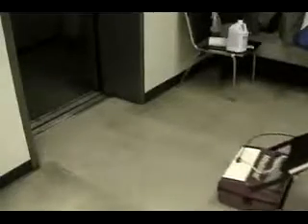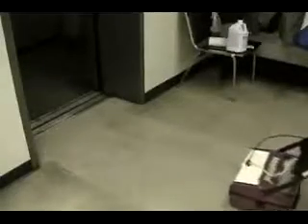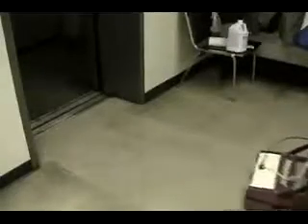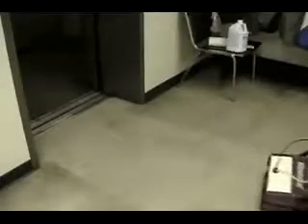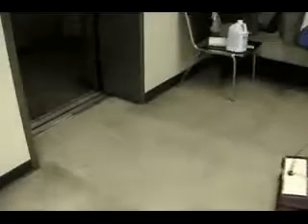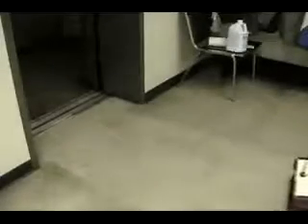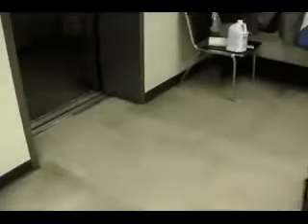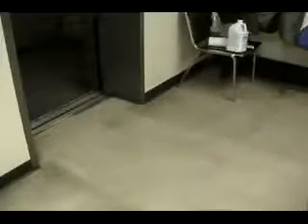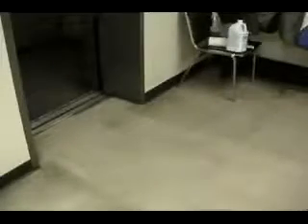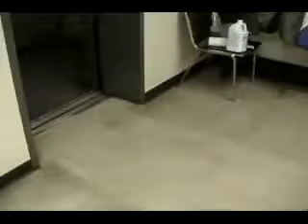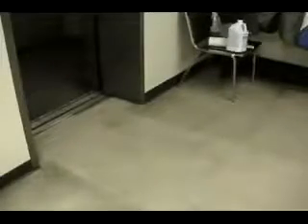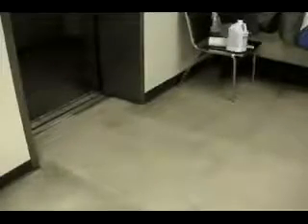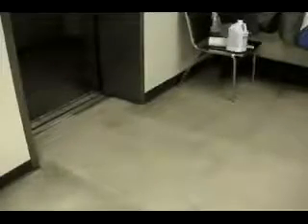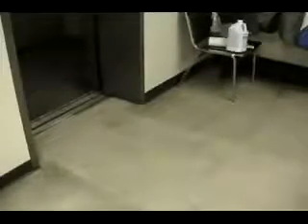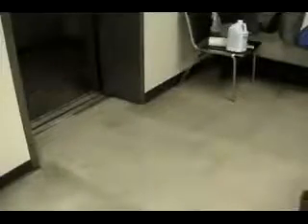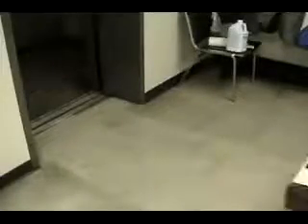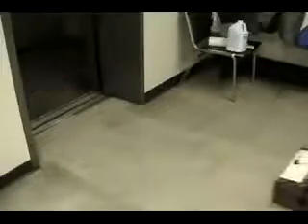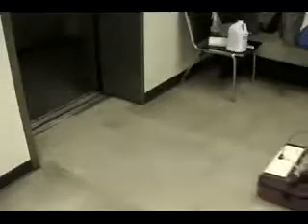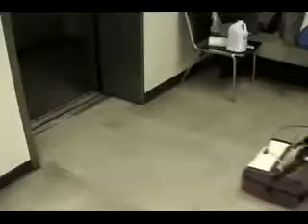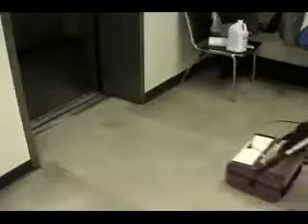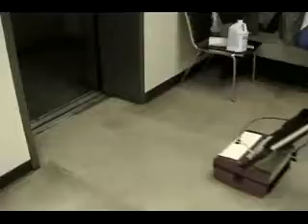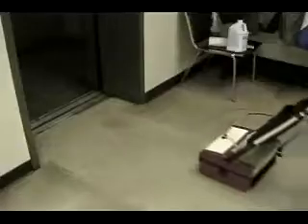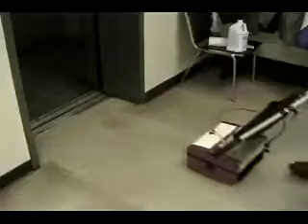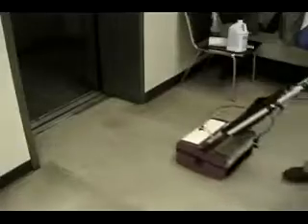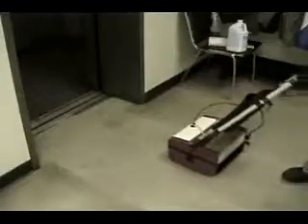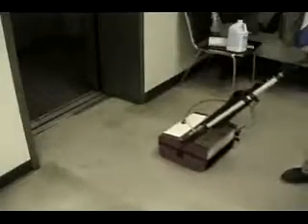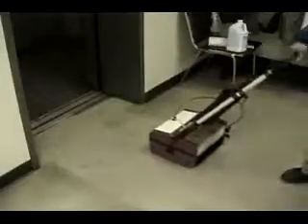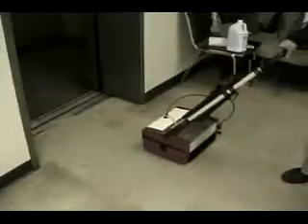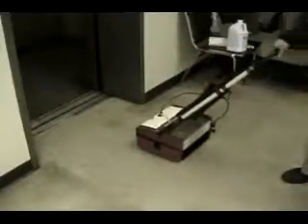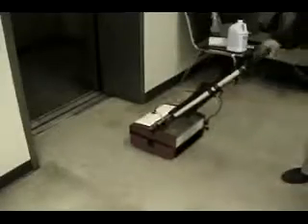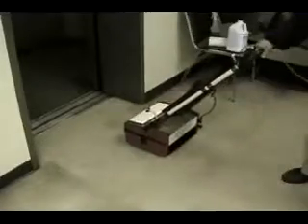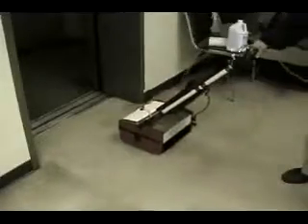The Porta Scrub can be used both indoors and outdoors to clean the toughest hard surfaces.